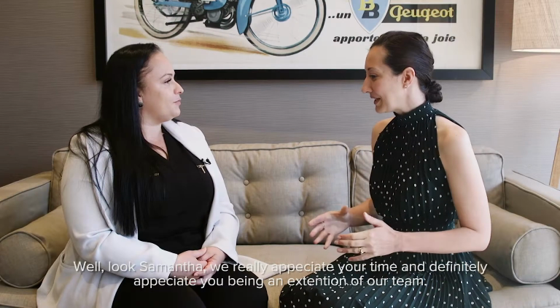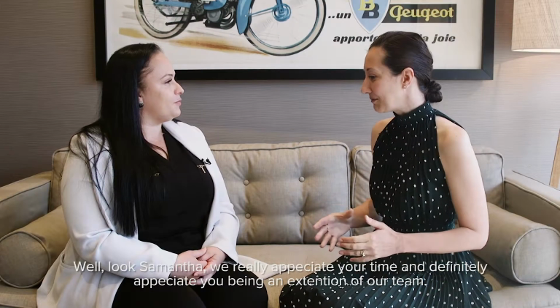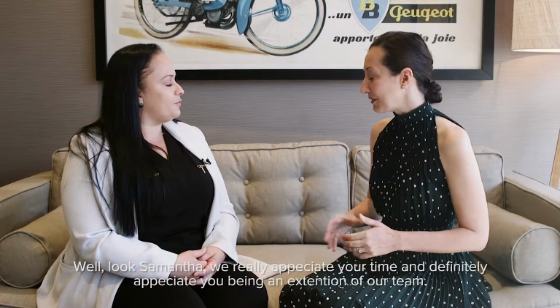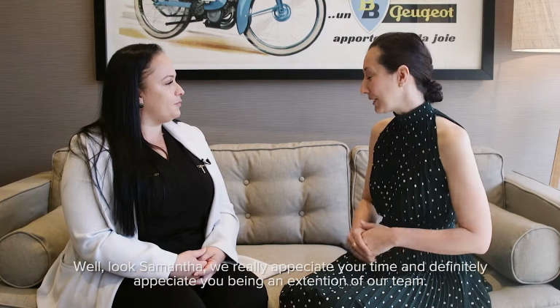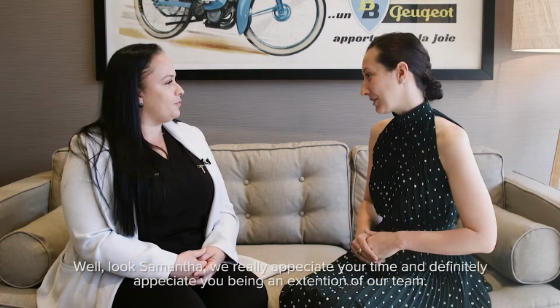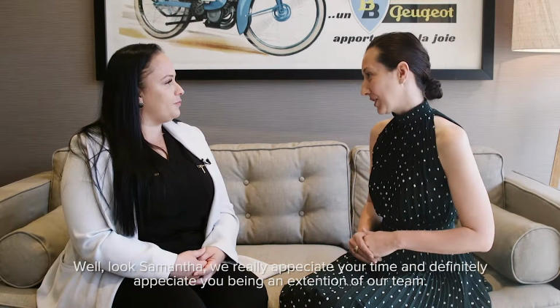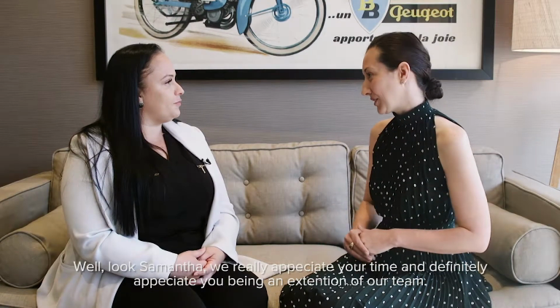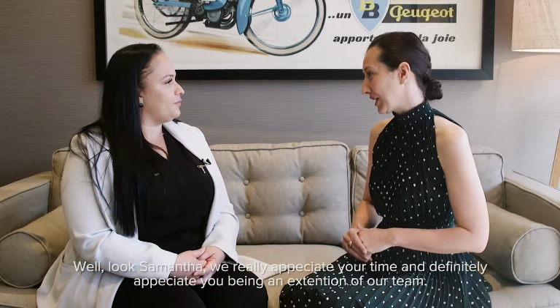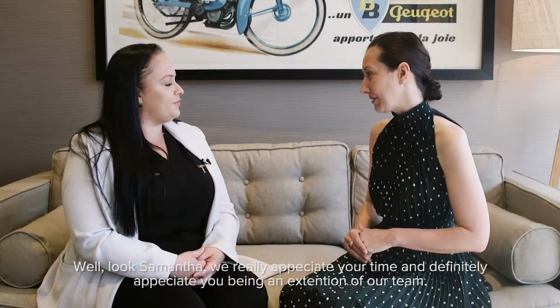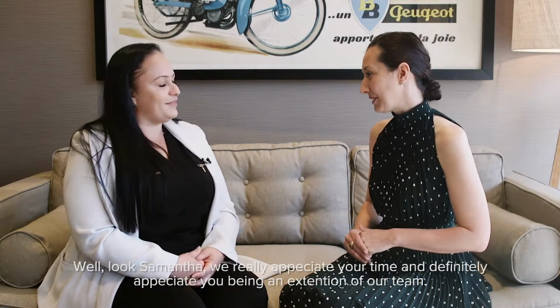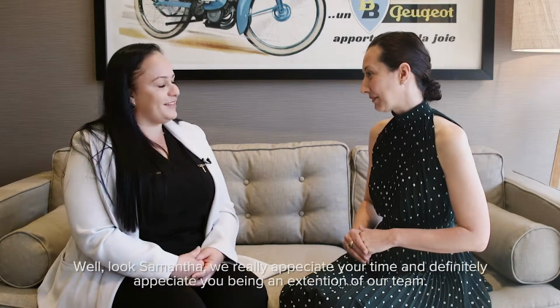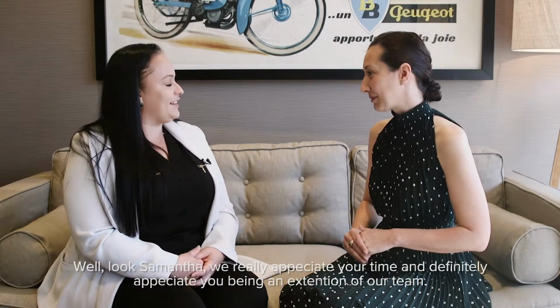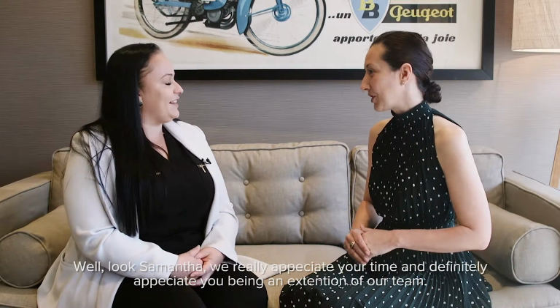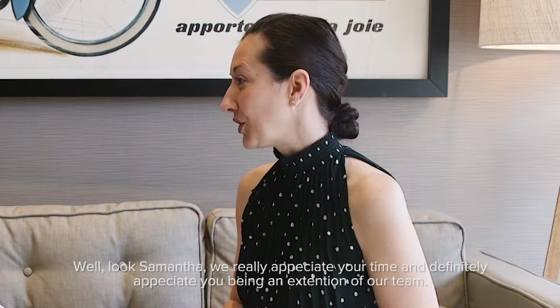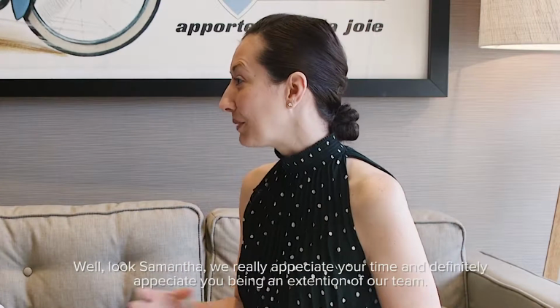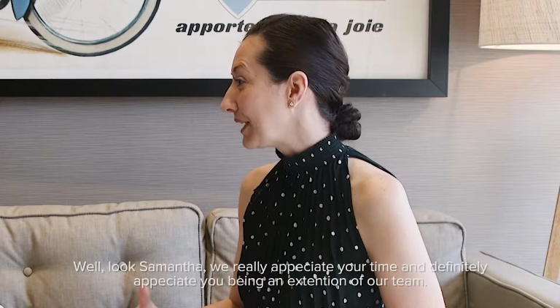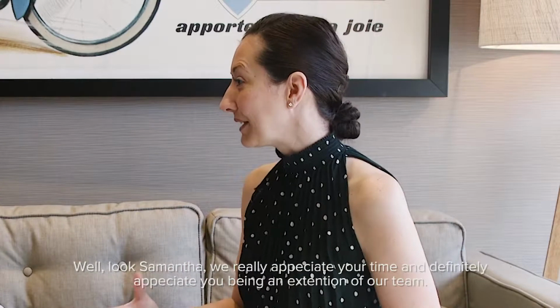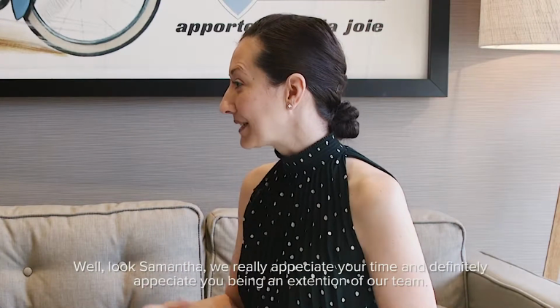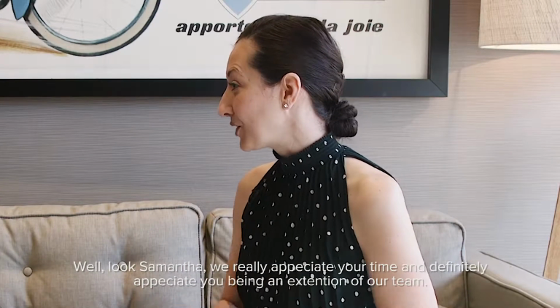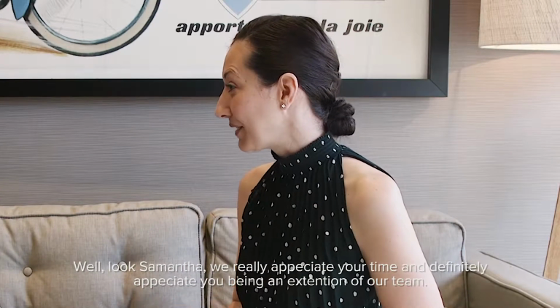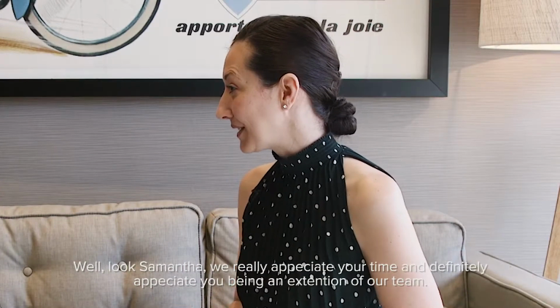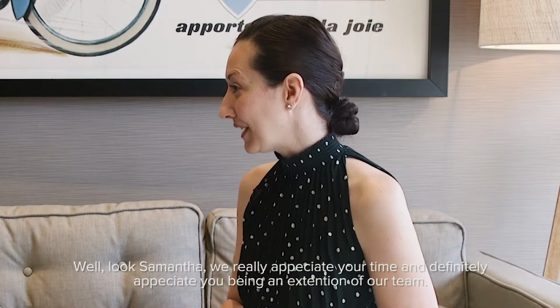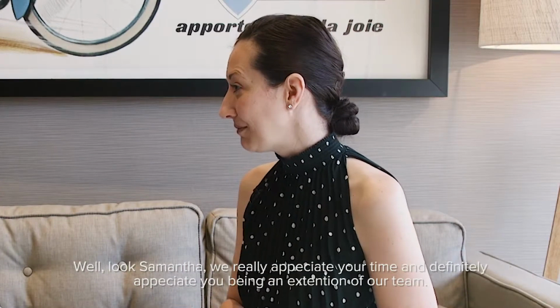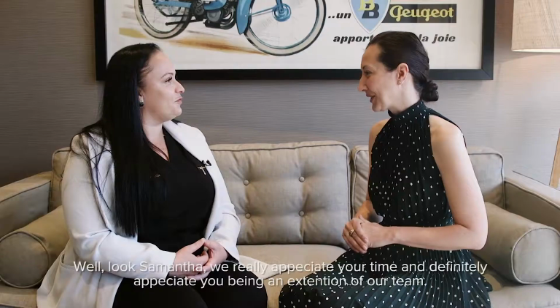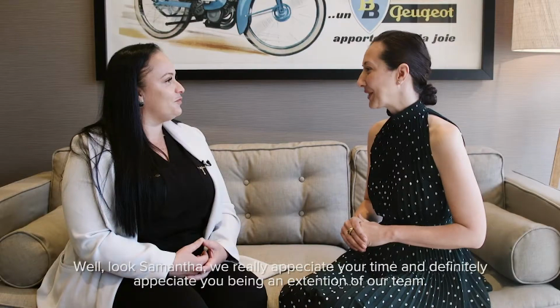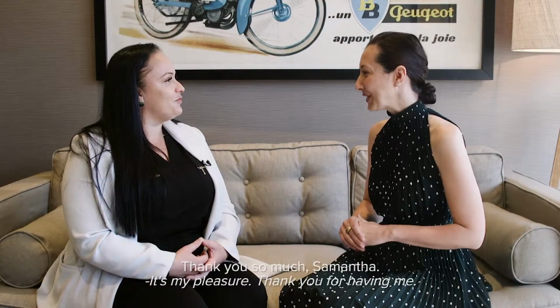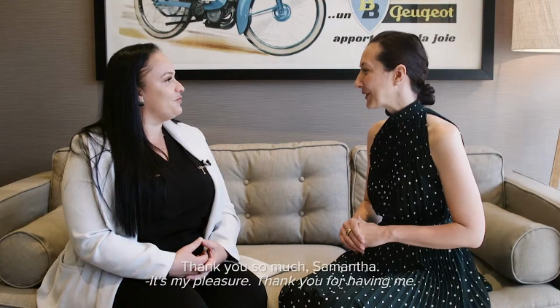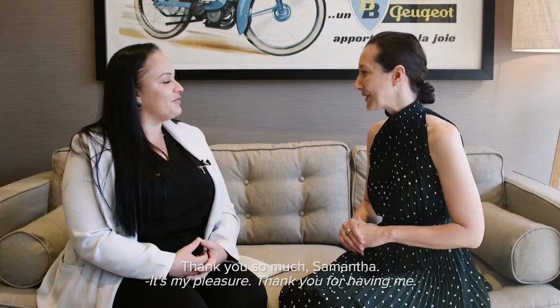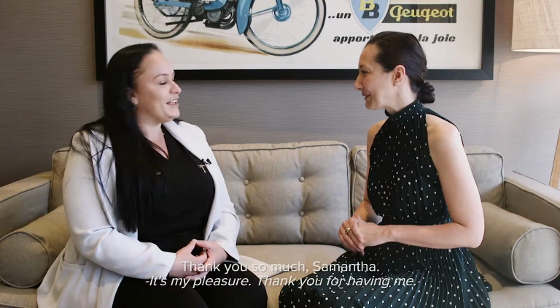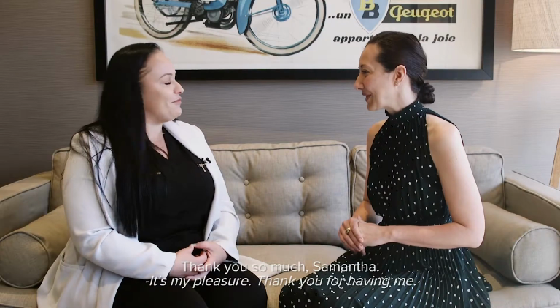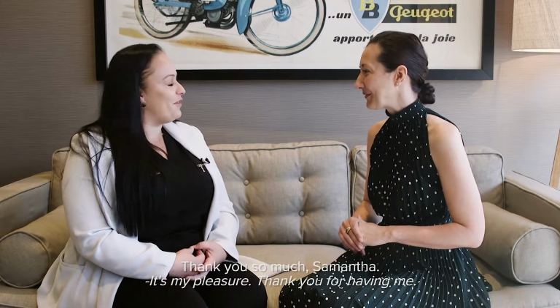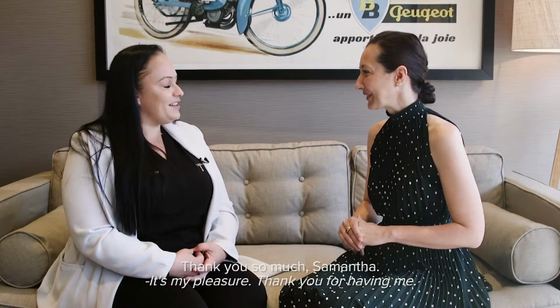Samantha, we really appreciate your time and definitely appreciate you being an extension of our team. Thank you so much, Samantha. It's my pleasure.